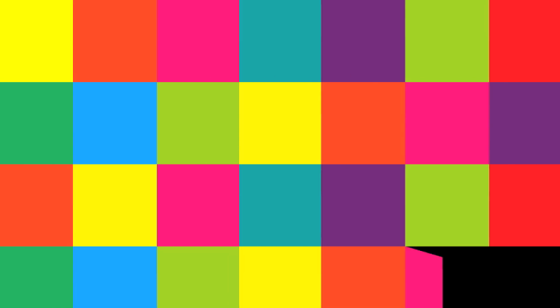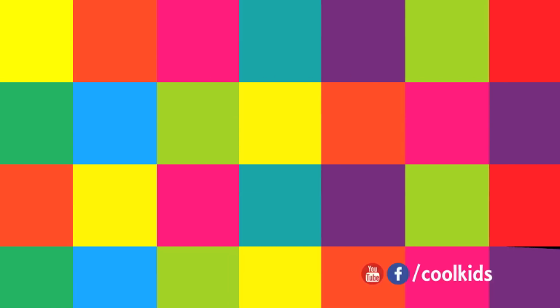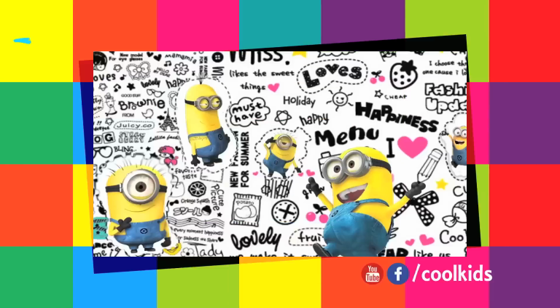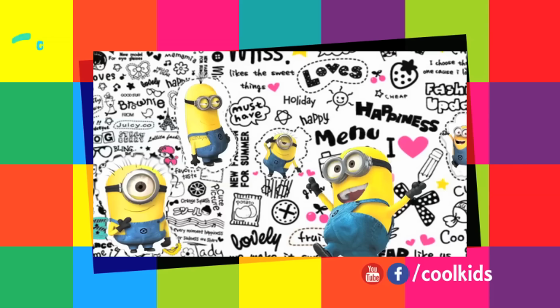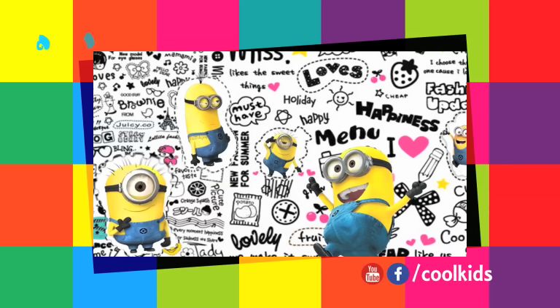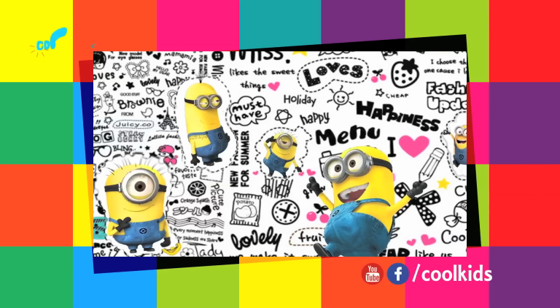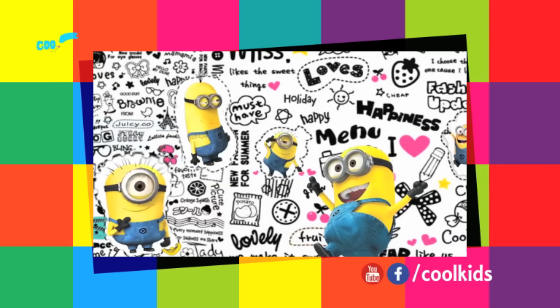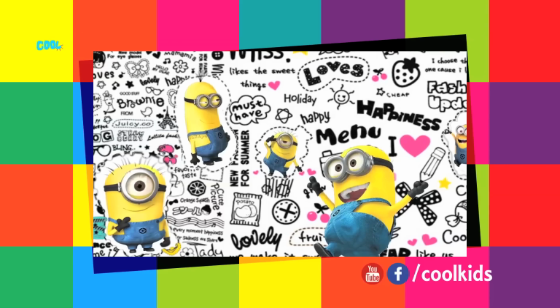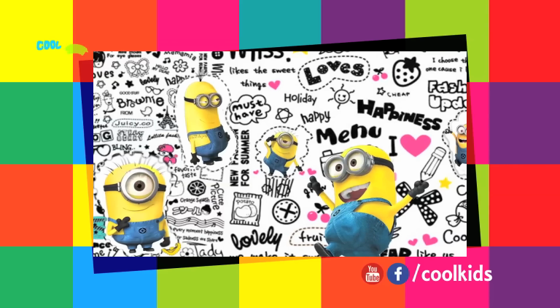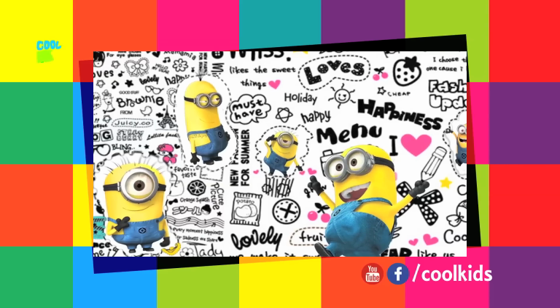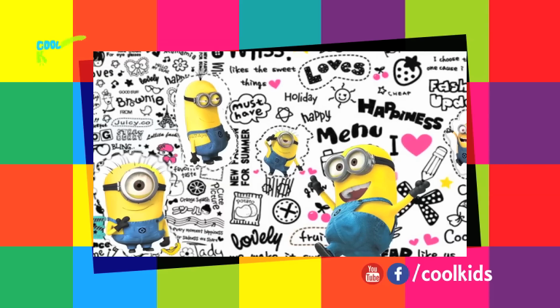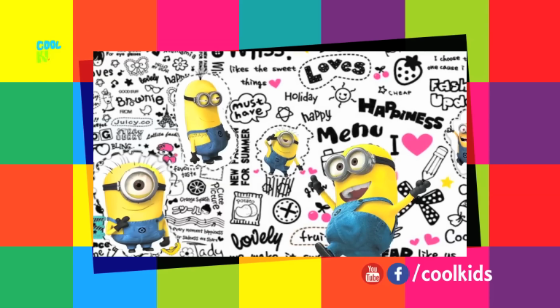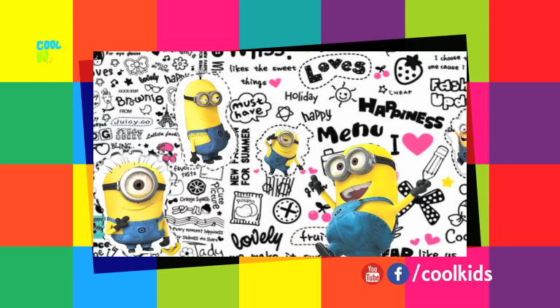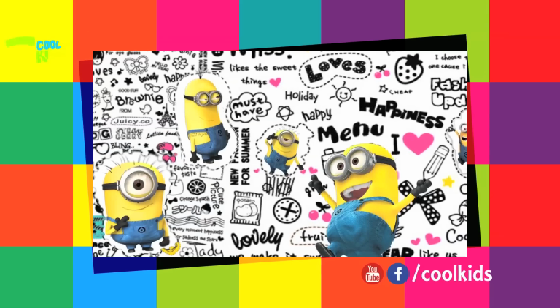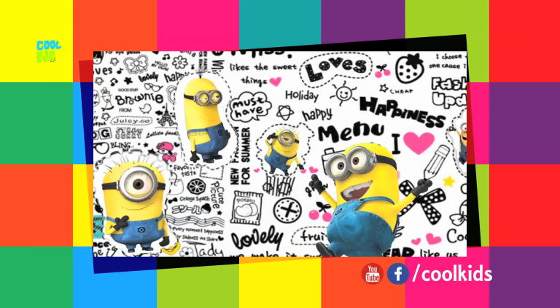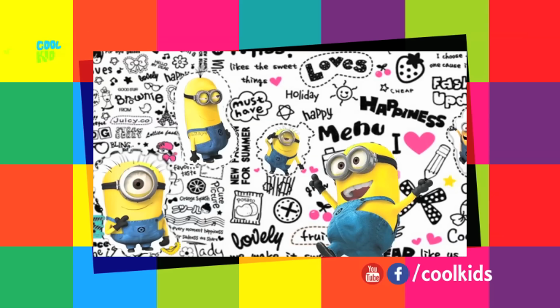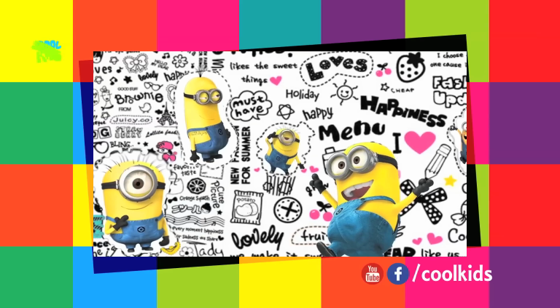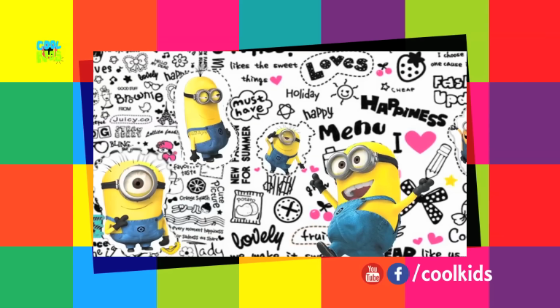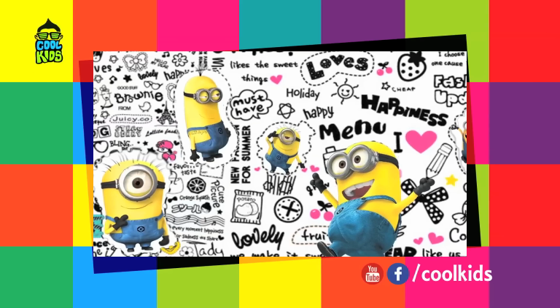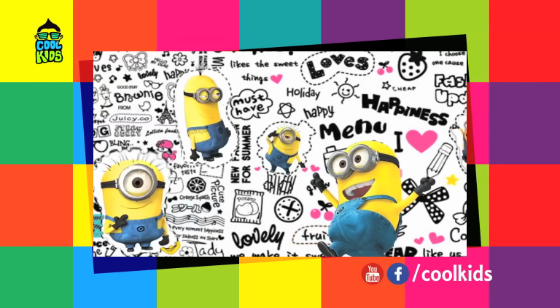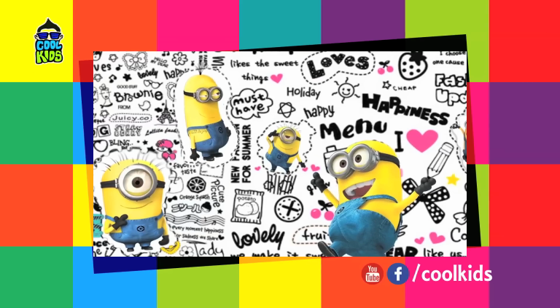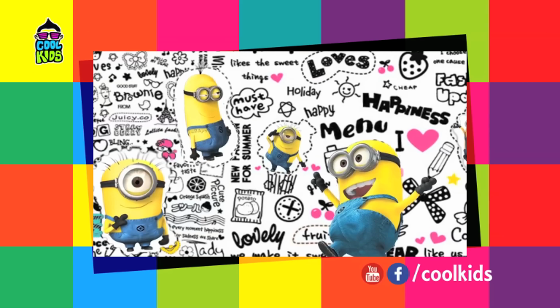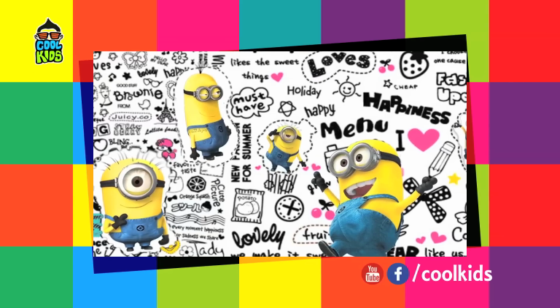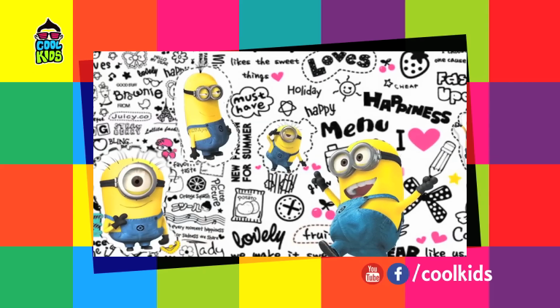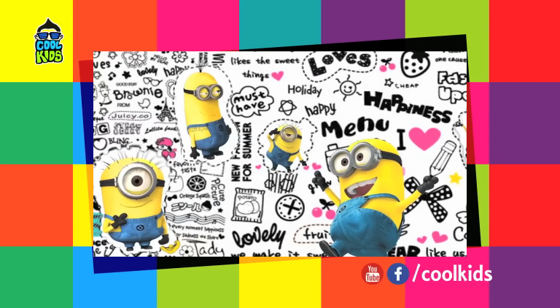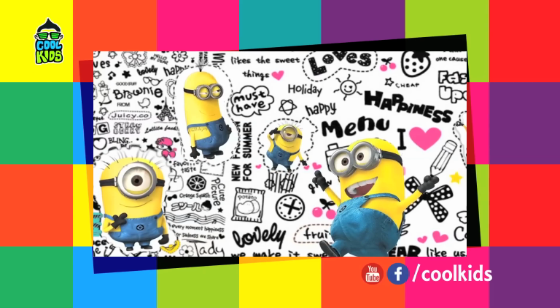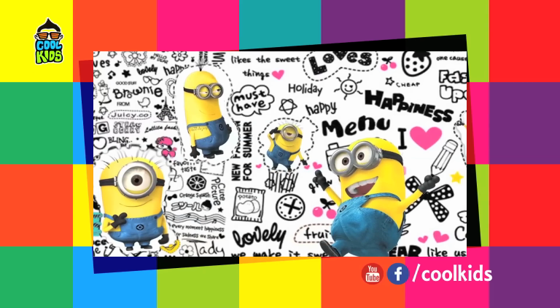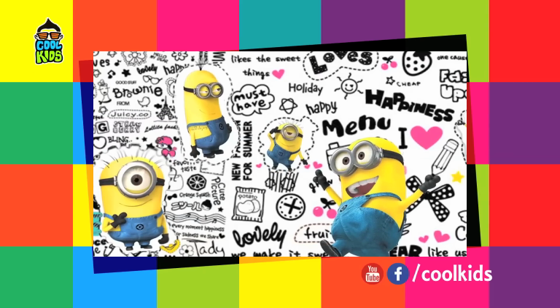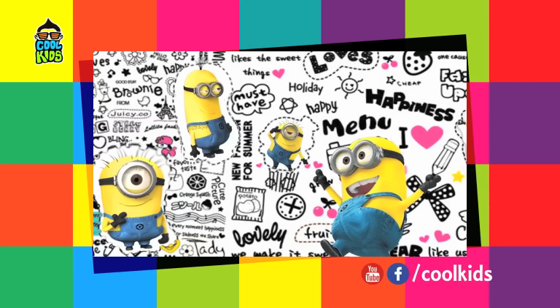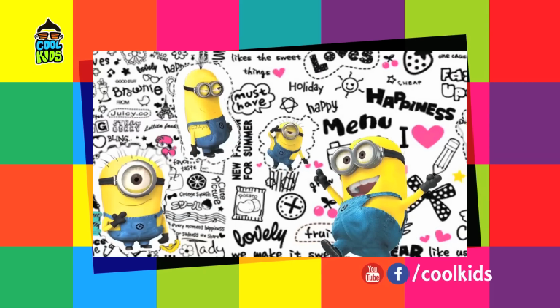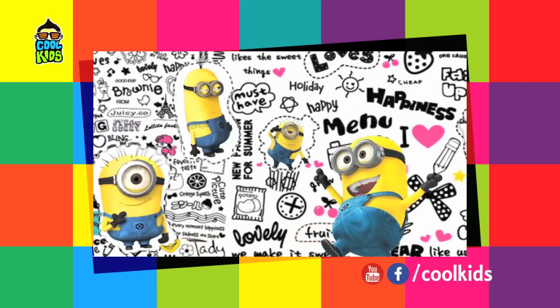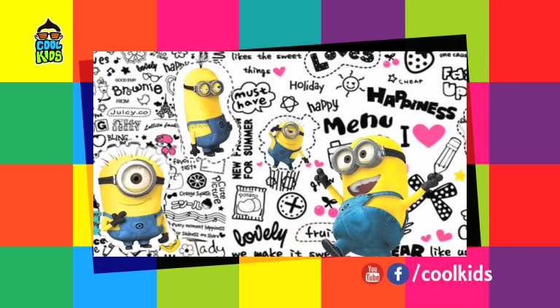Hello friends, welcome back. This time we learn how to draw minions on your nails.